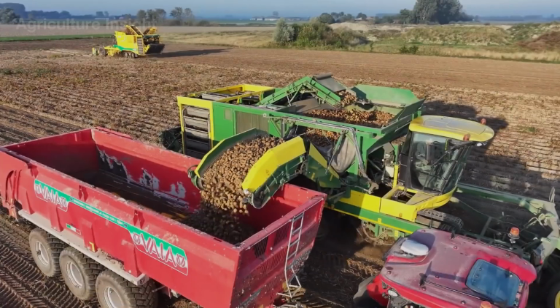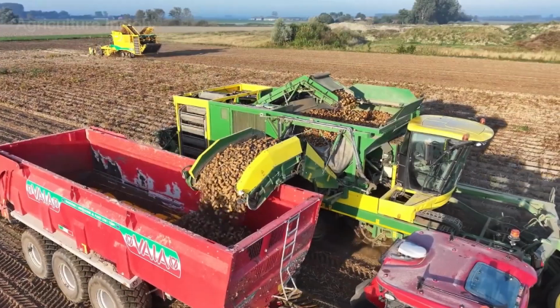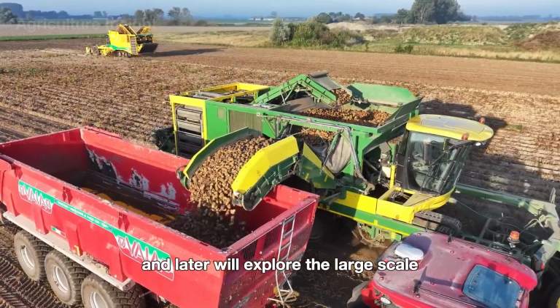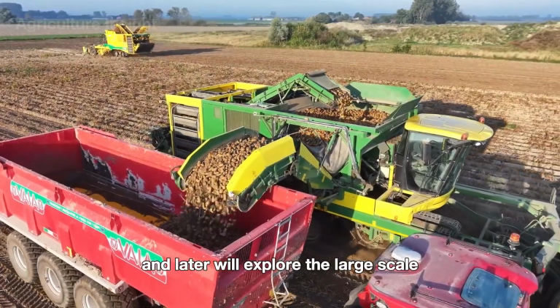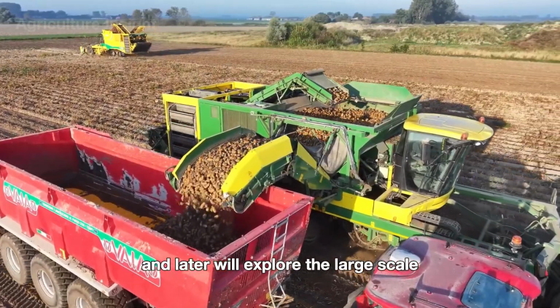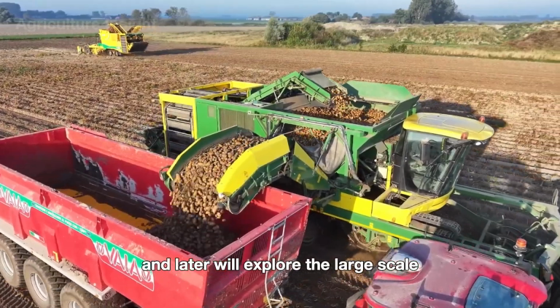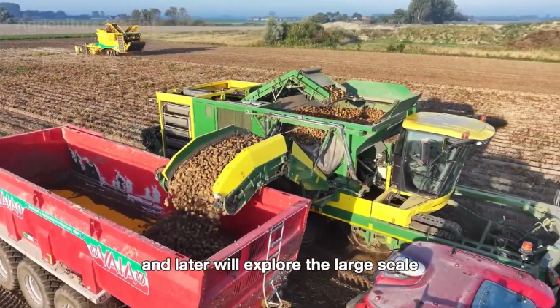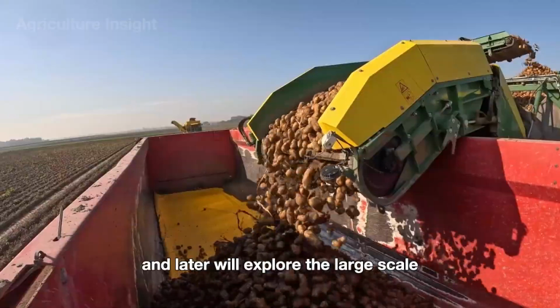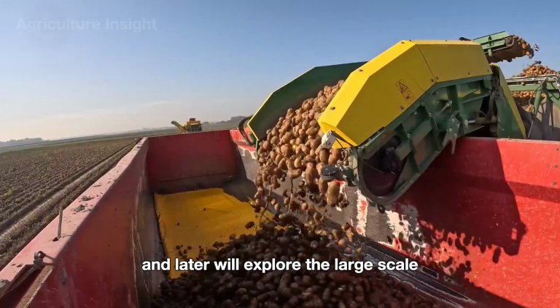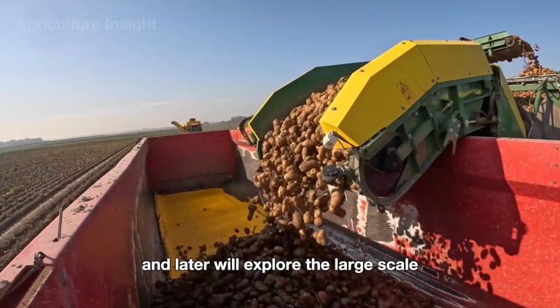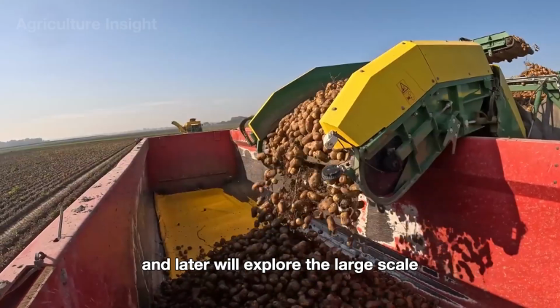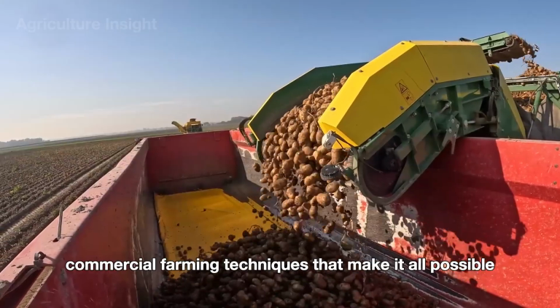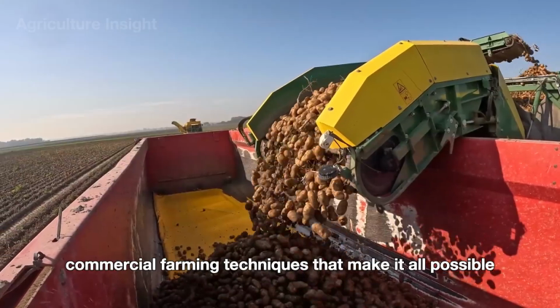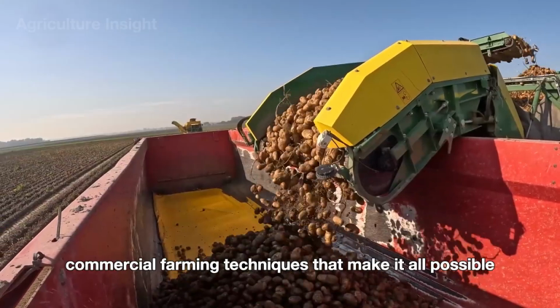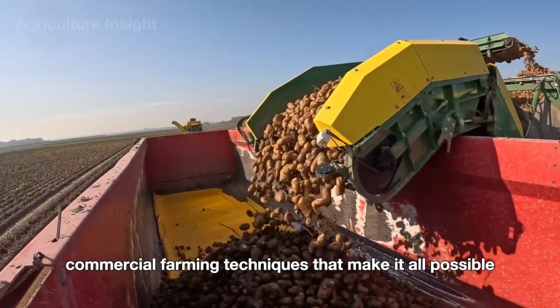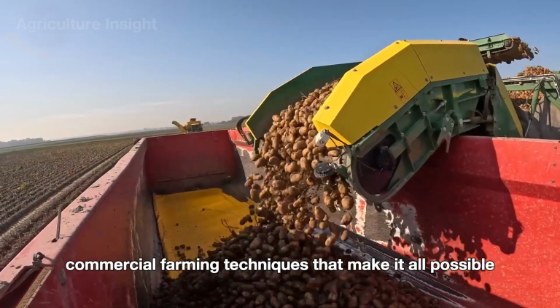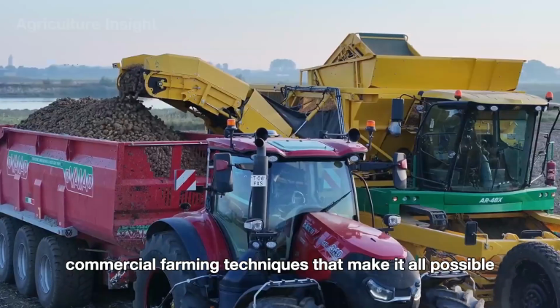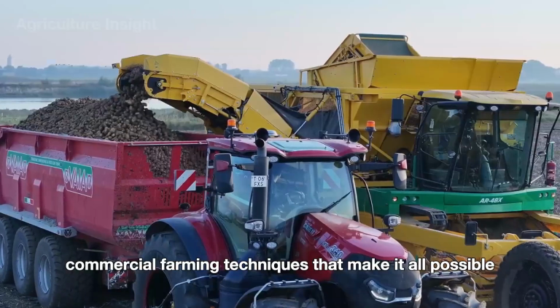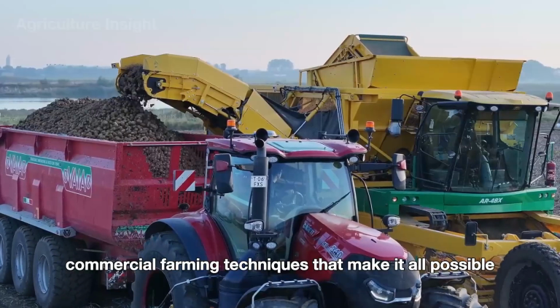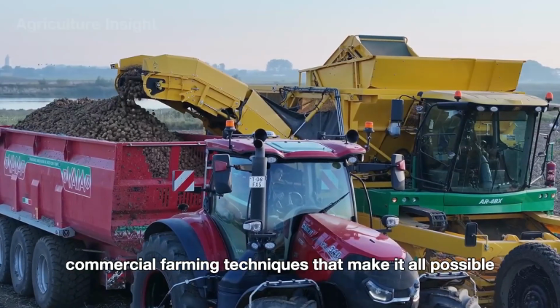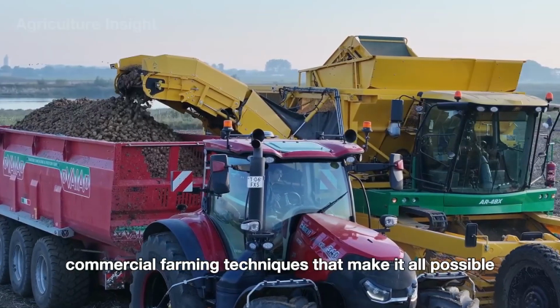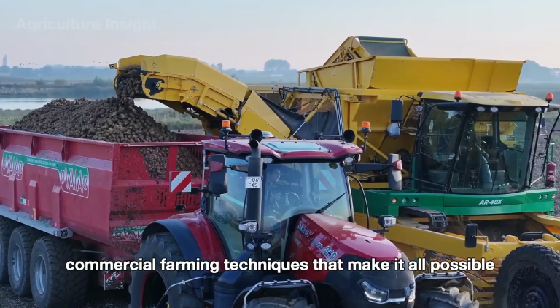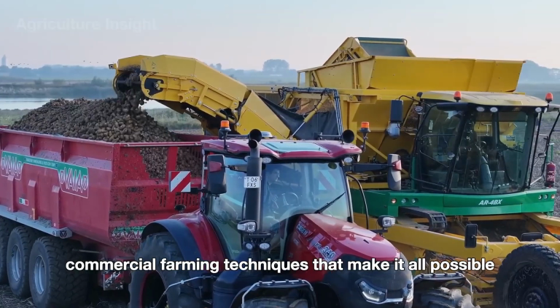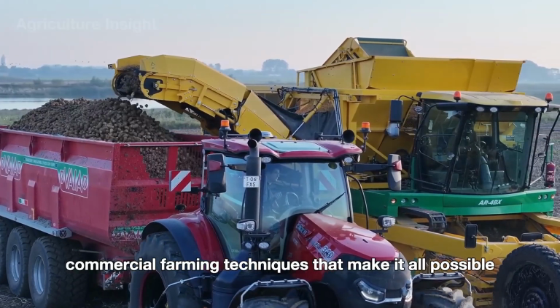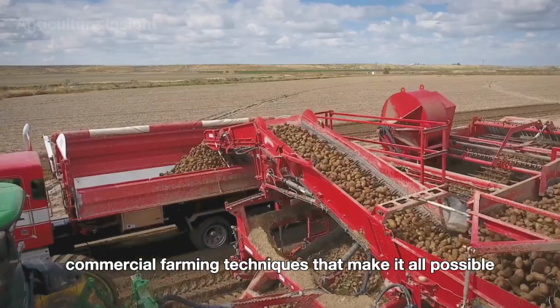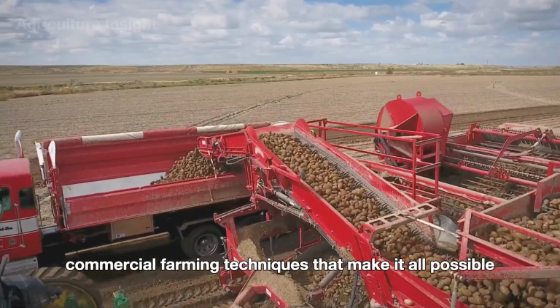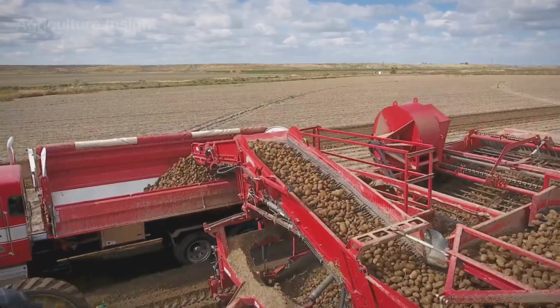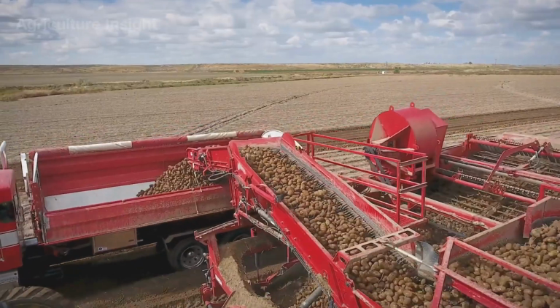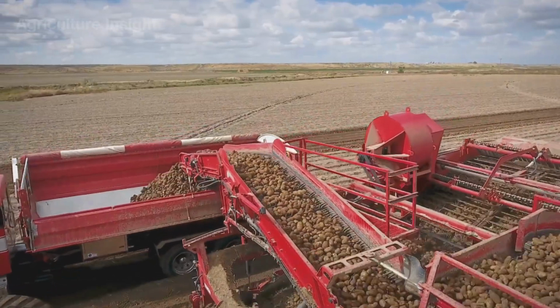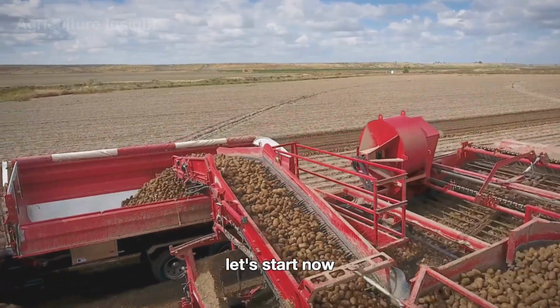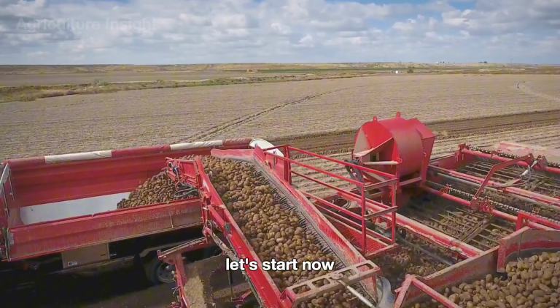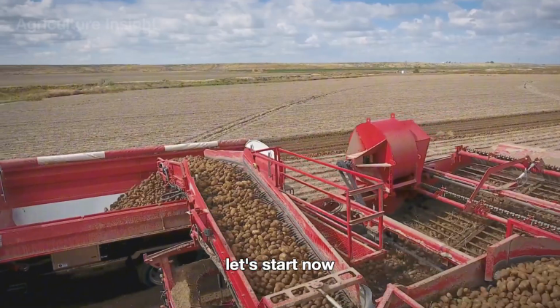And later, we'll explore the large-scale commercial farming techniques that make it all possible. Let's start now.